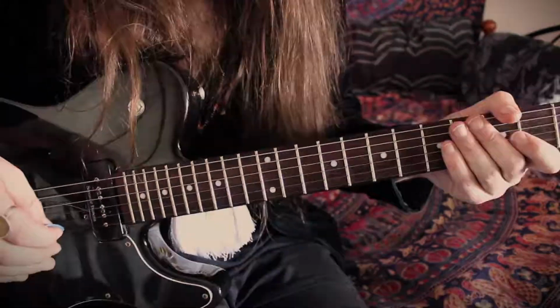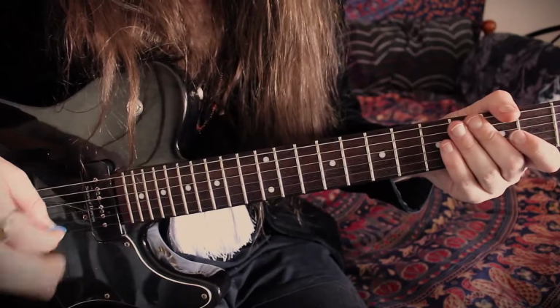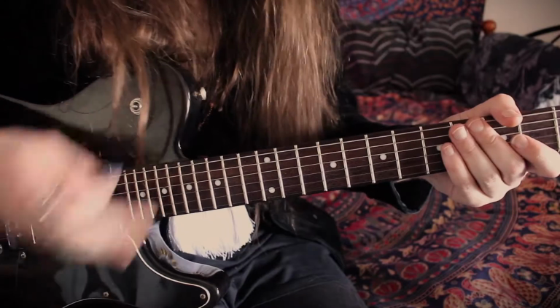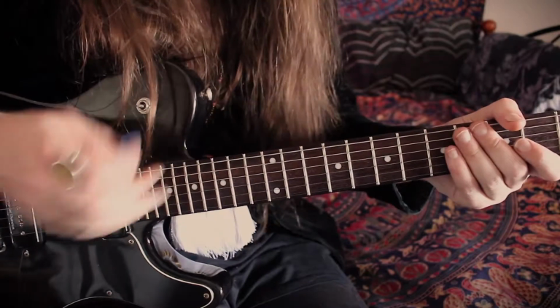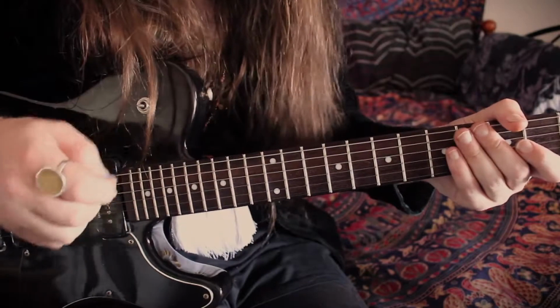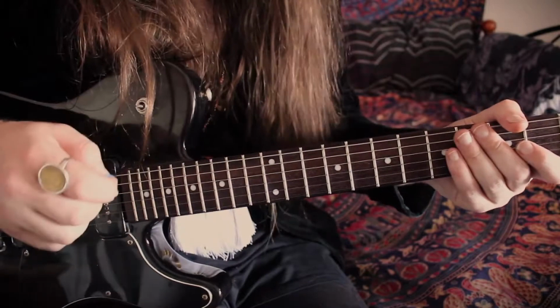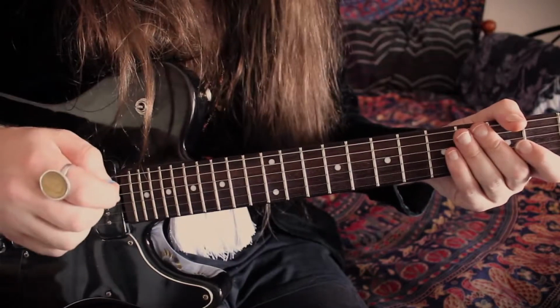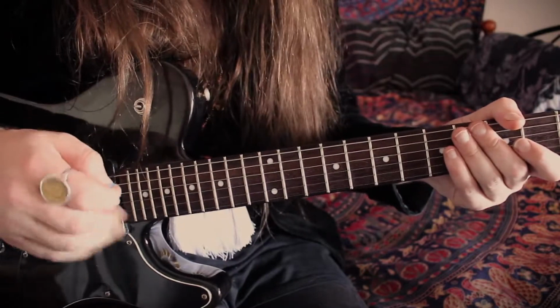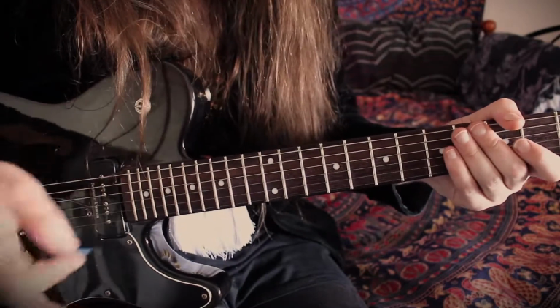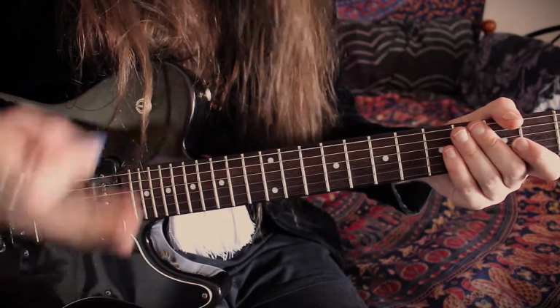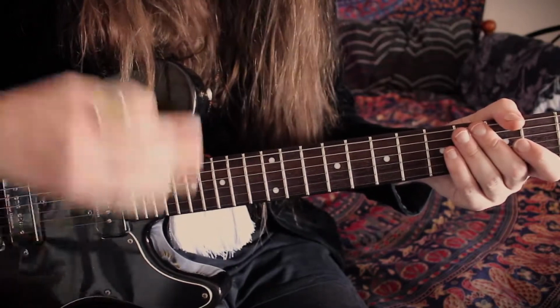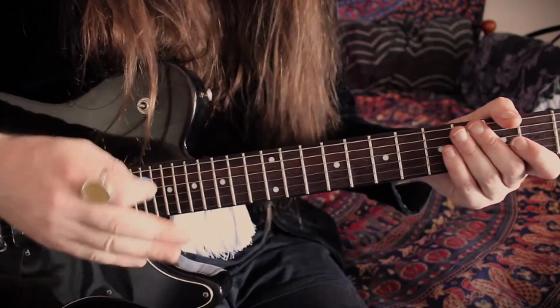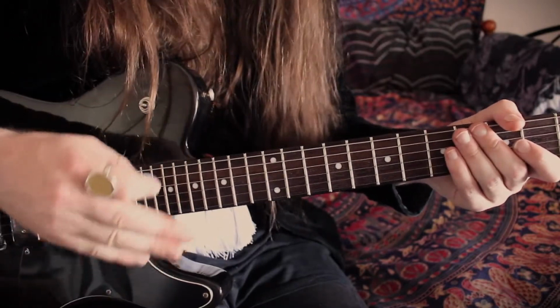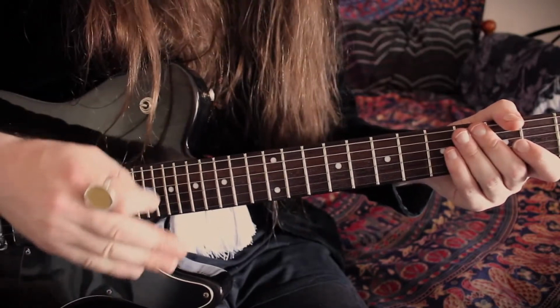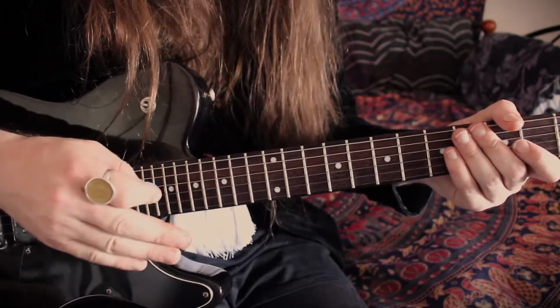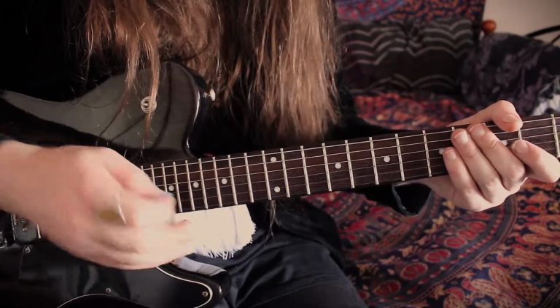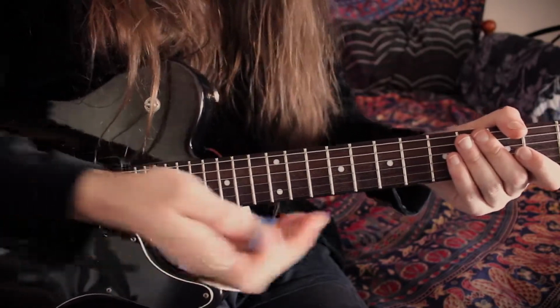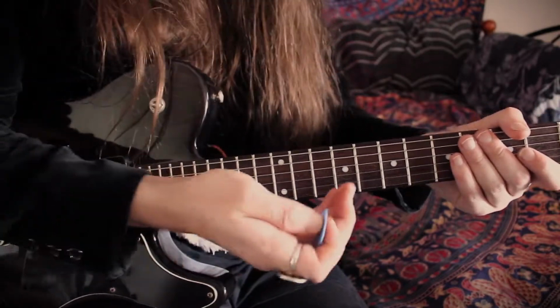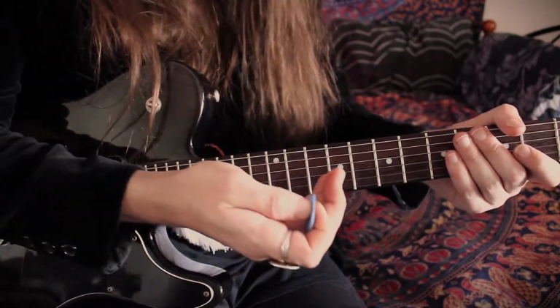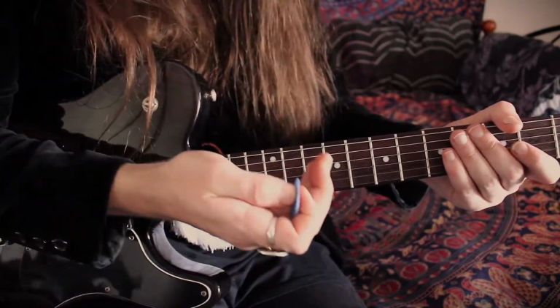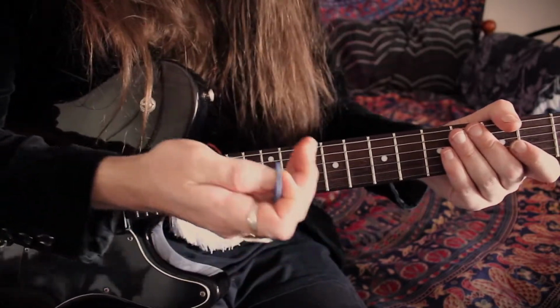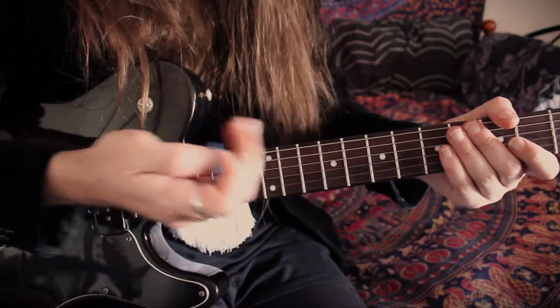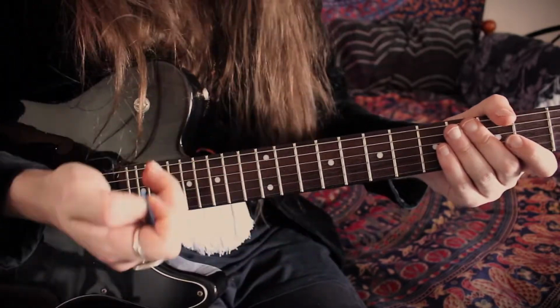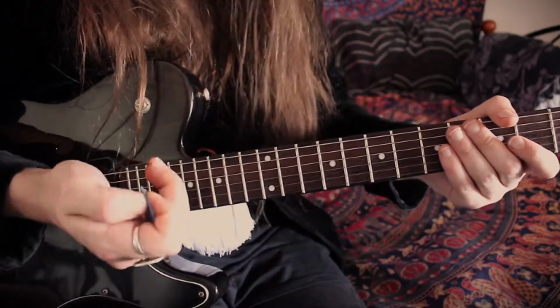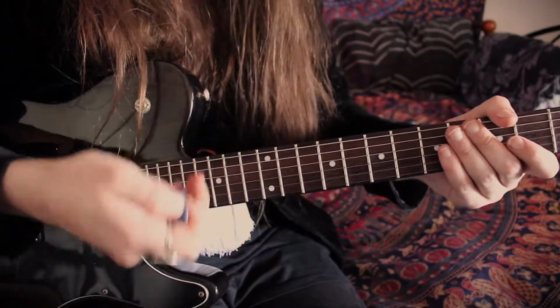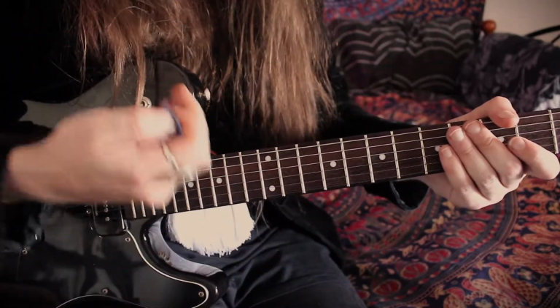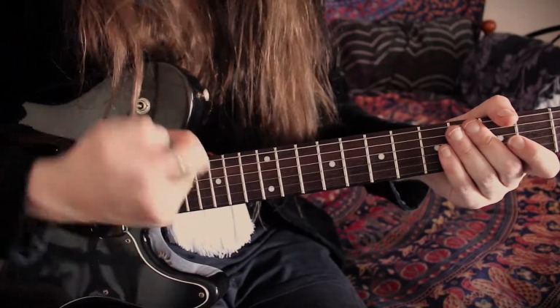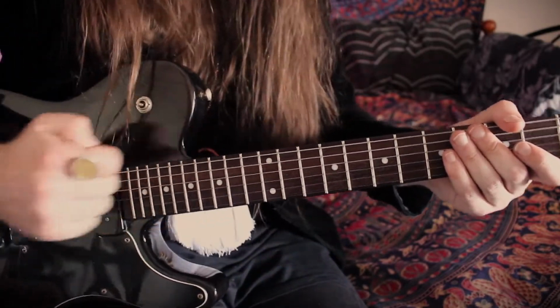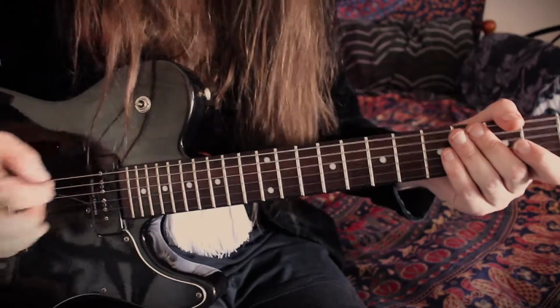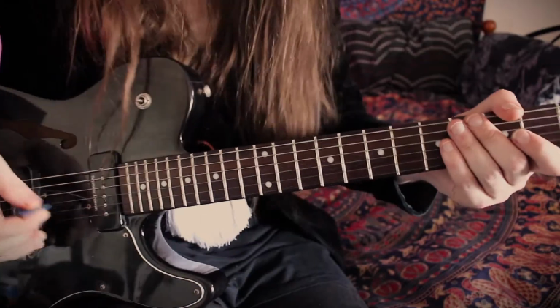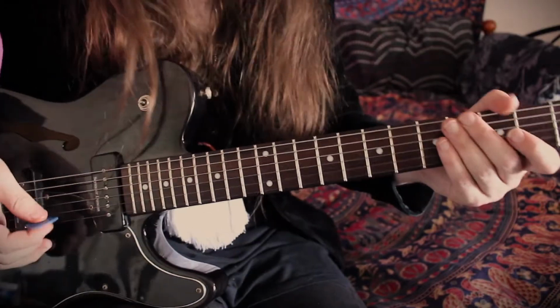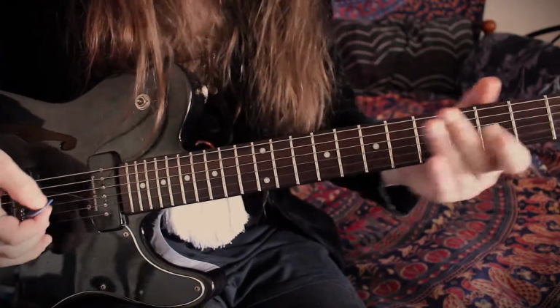So that finishes off this solo. Let's go back to the start of the solo and go through it together slowly and with some tabs.